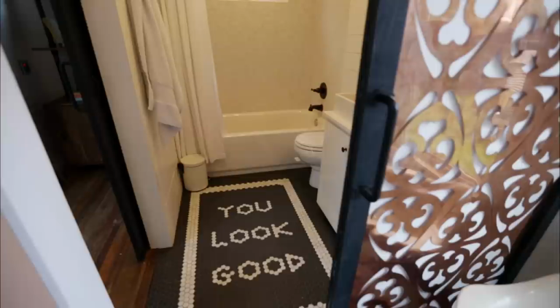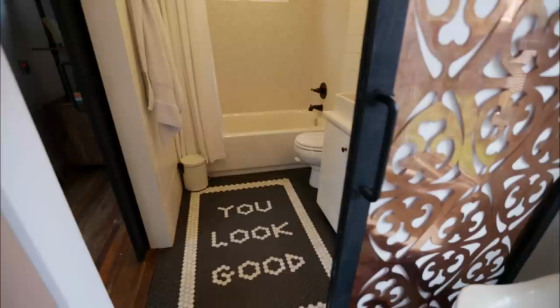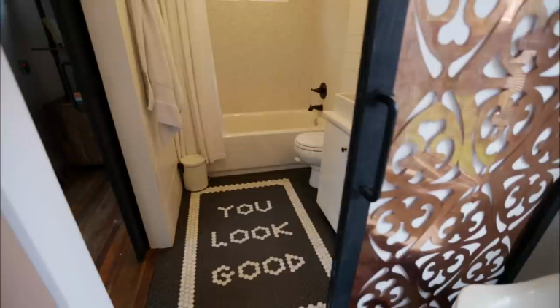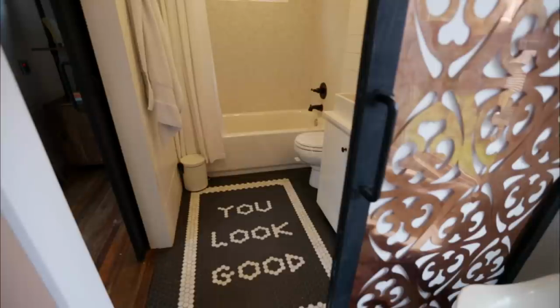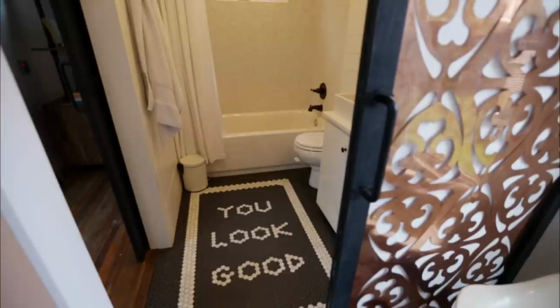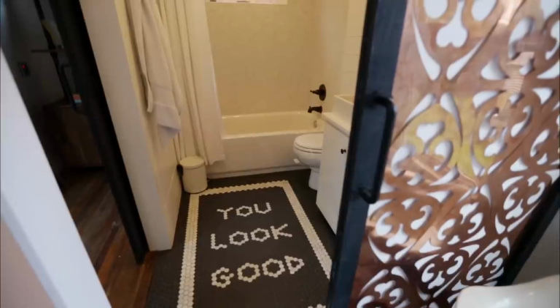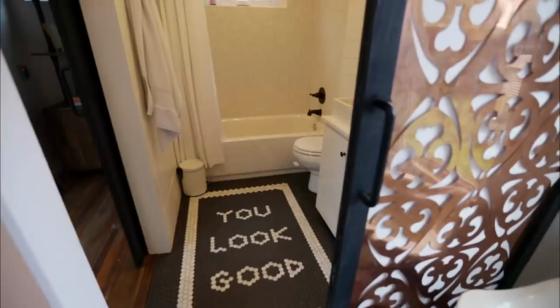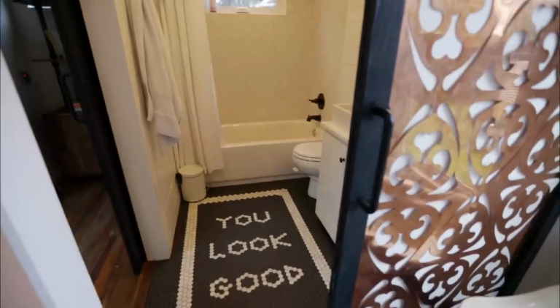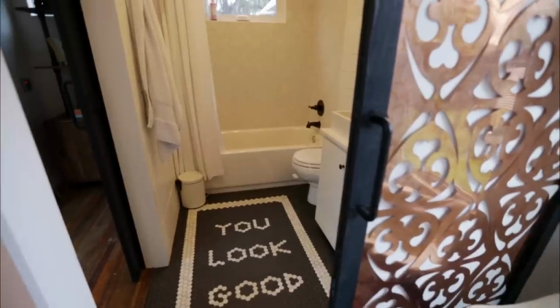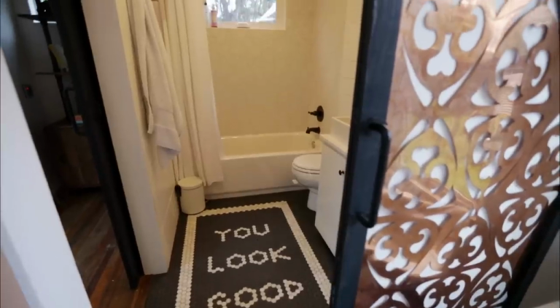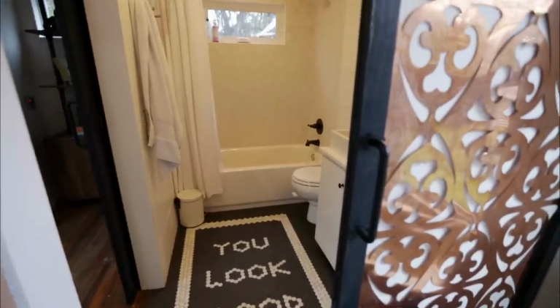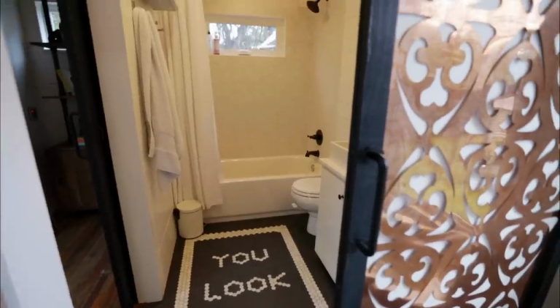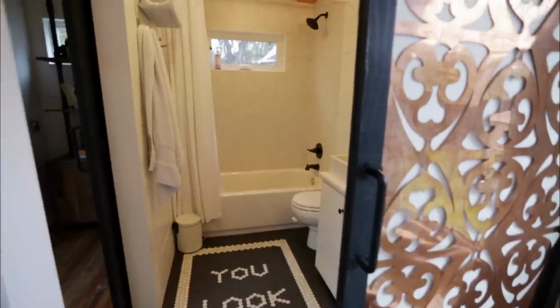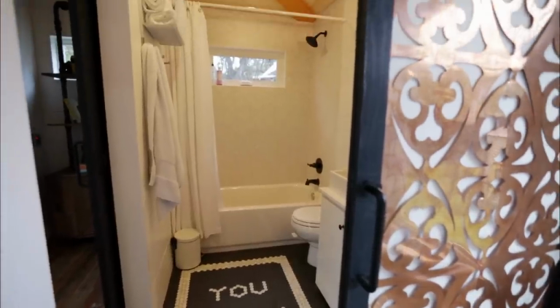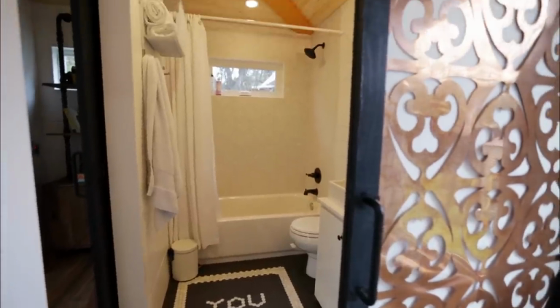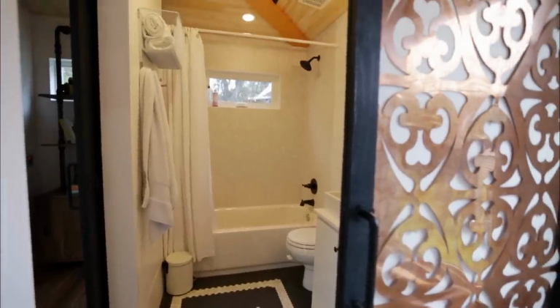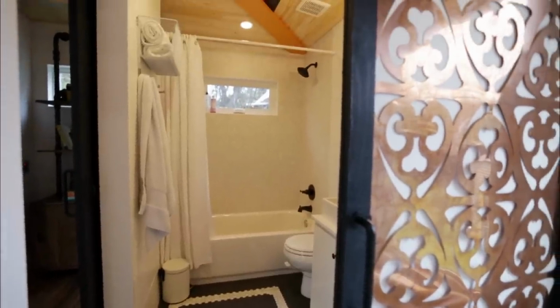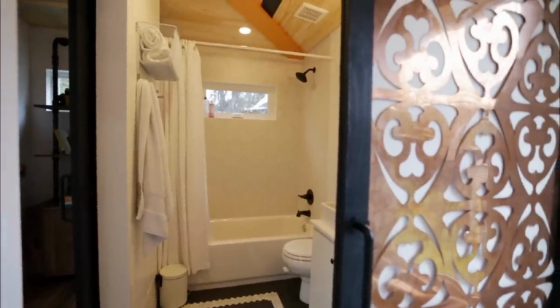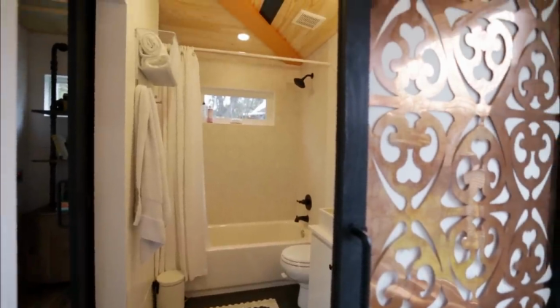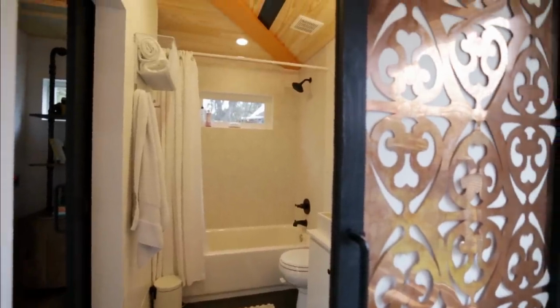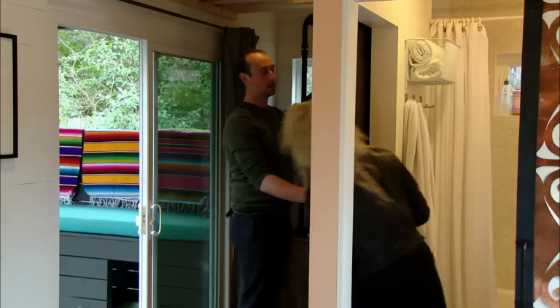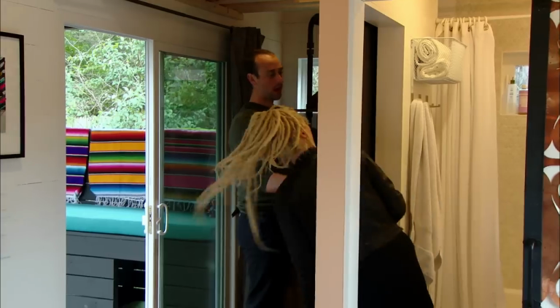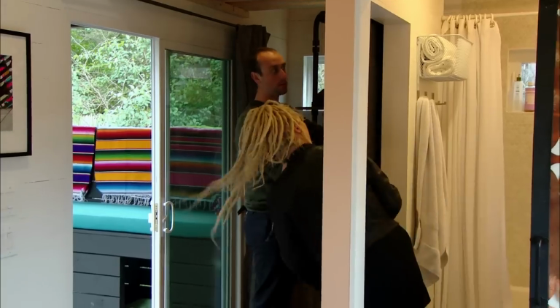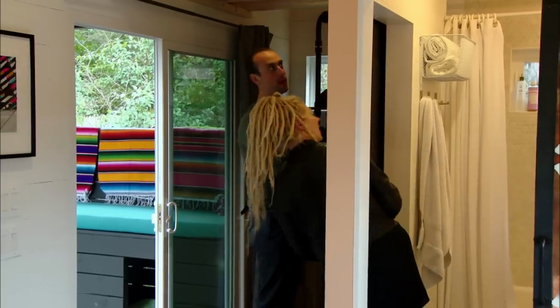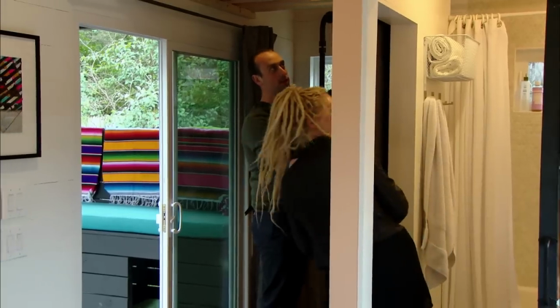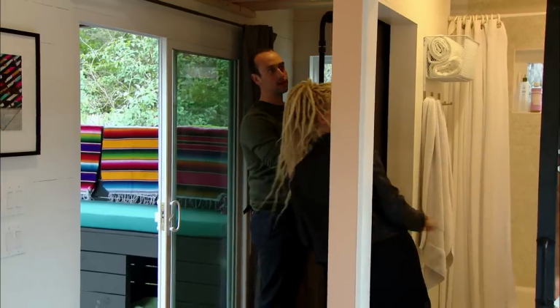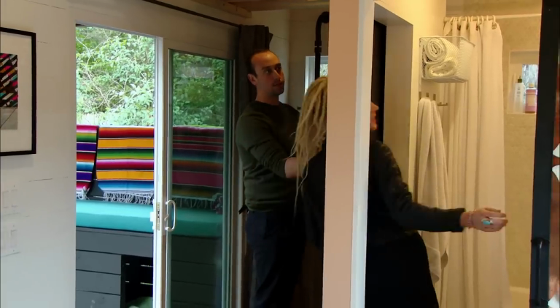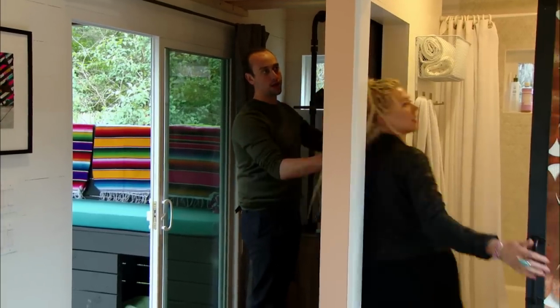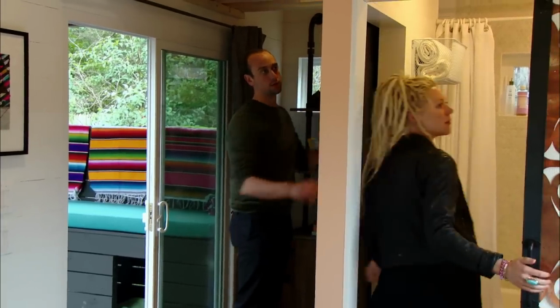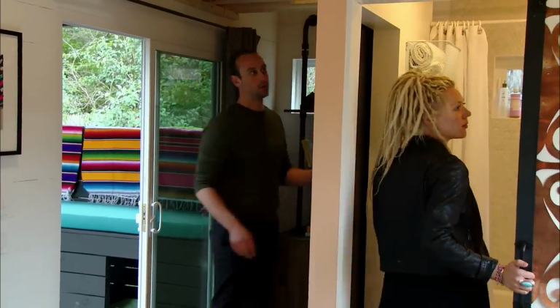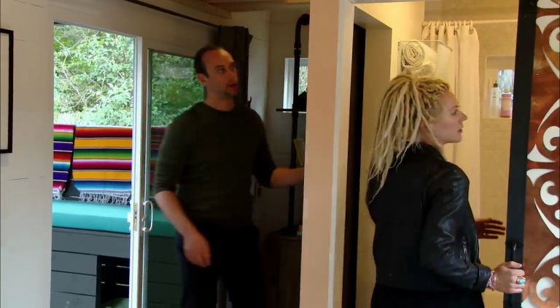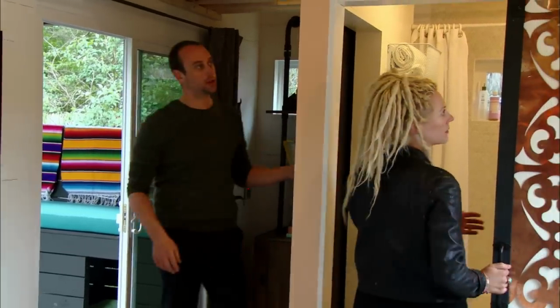You look good. That's so good. Look at these copper doors — Merritt, they put the copper panel in. They did. Look on both of them.